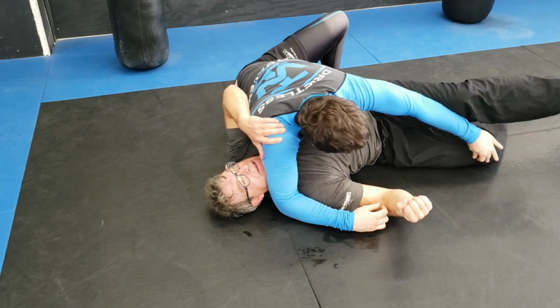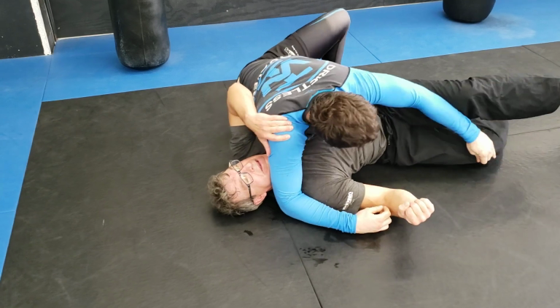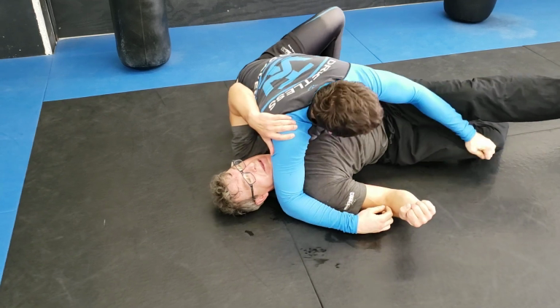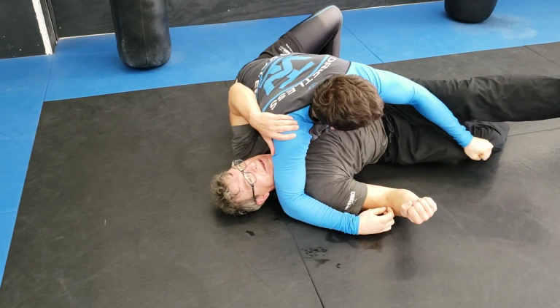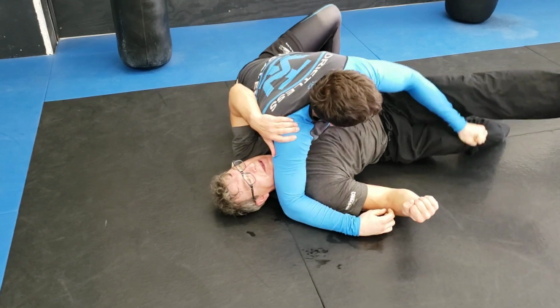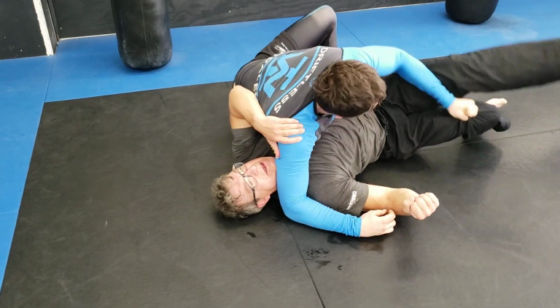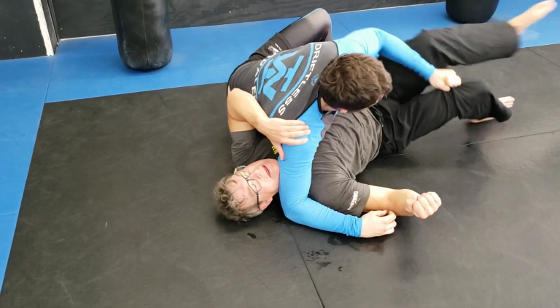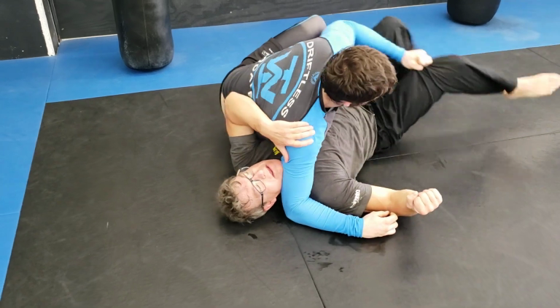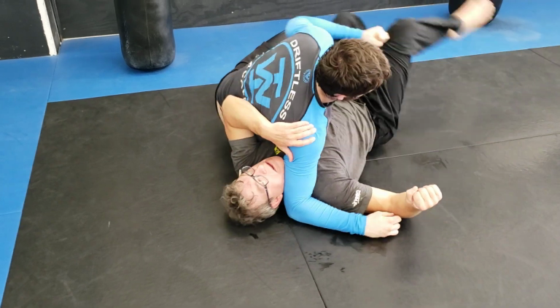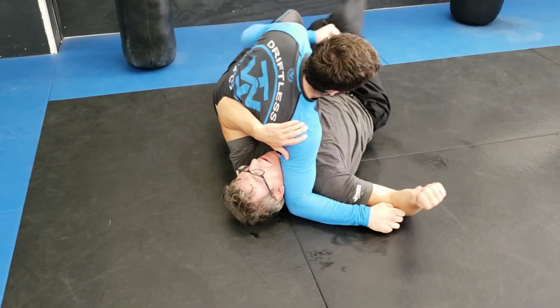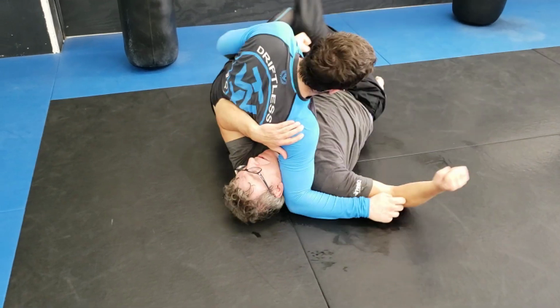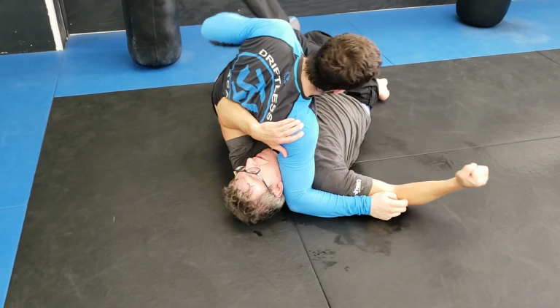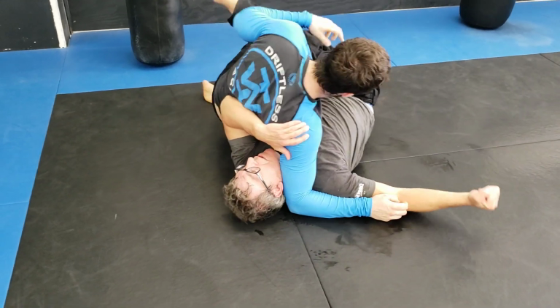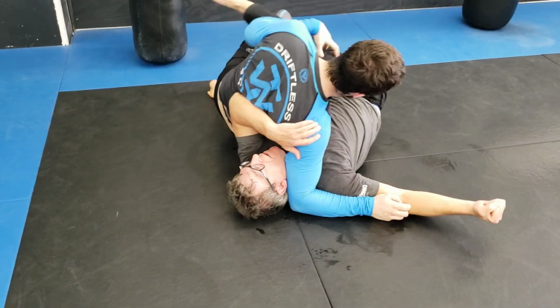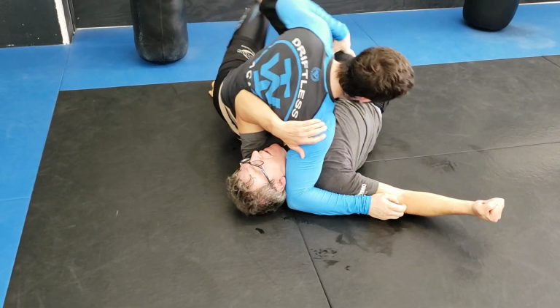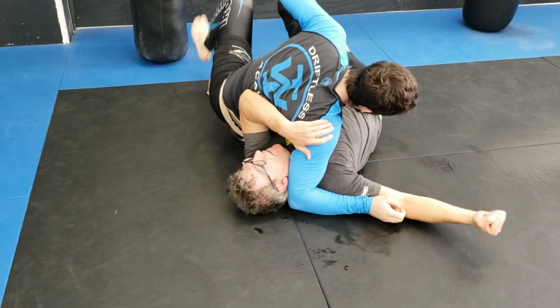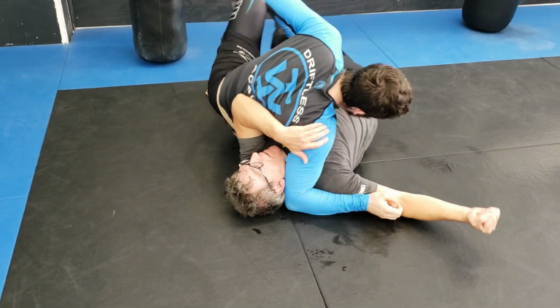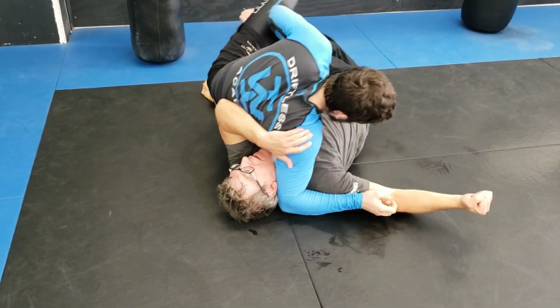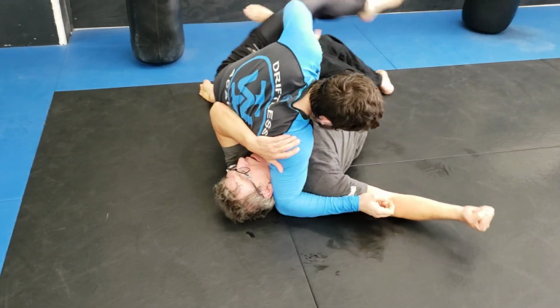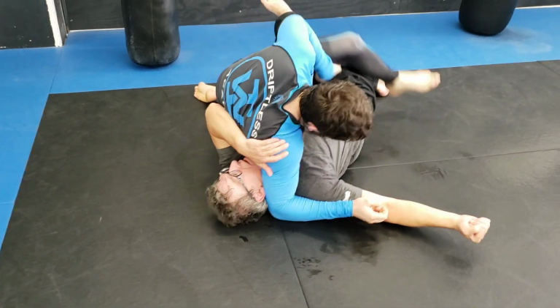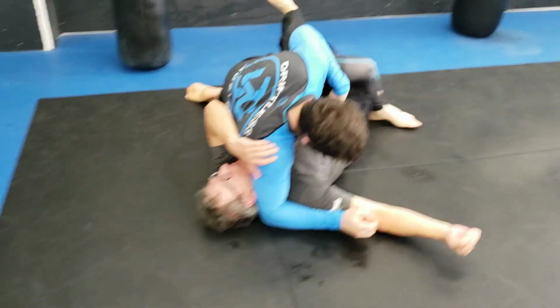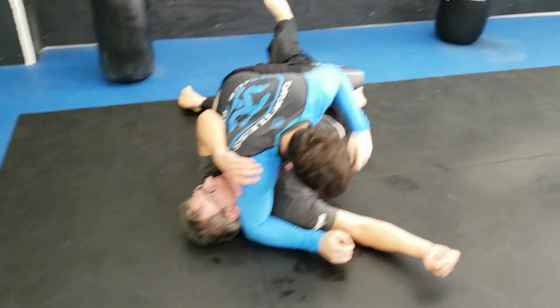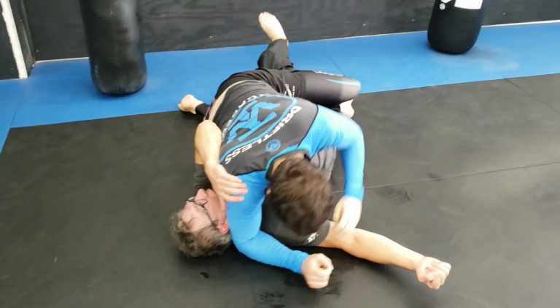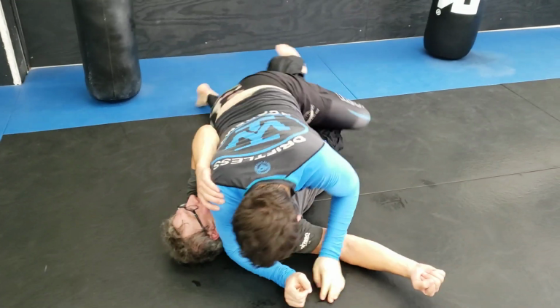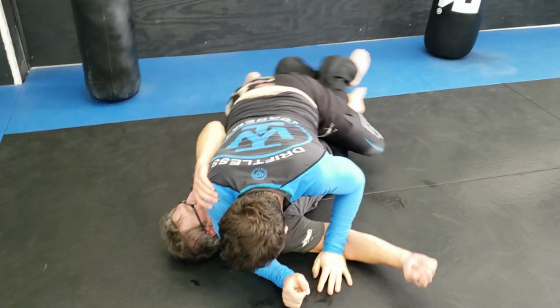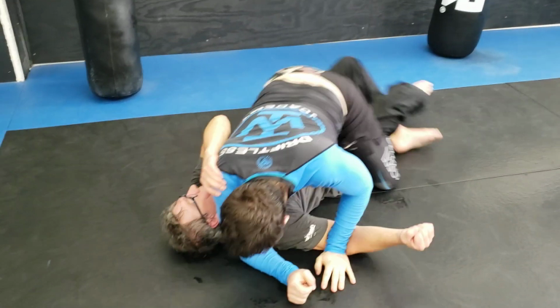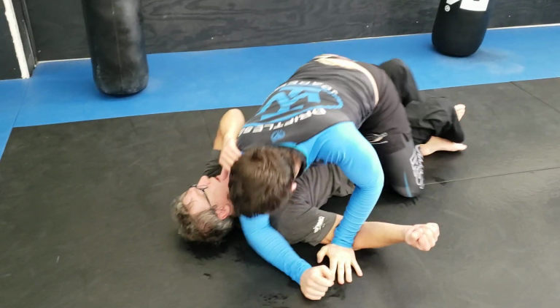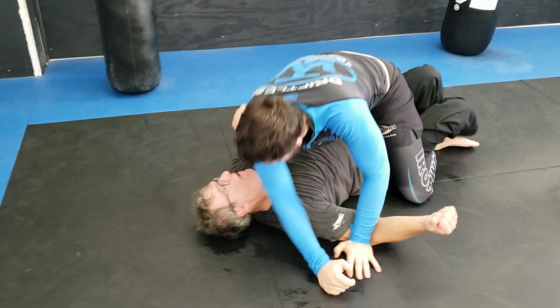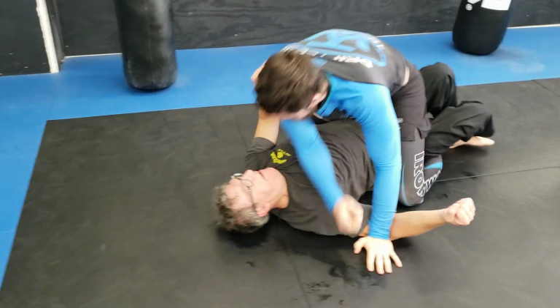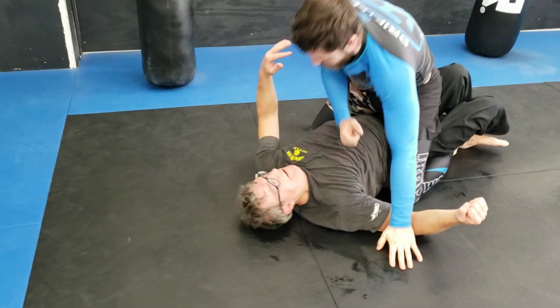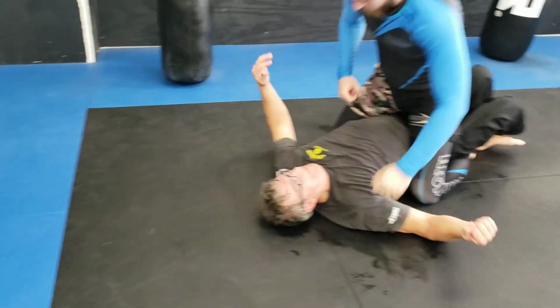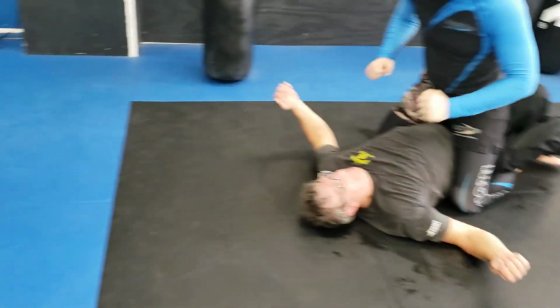Notice he tries to sling his hips back towards you. Boom. Step over the top. There you go.